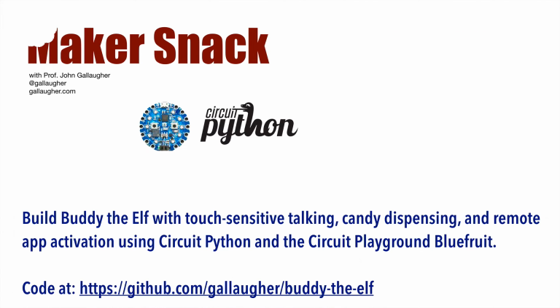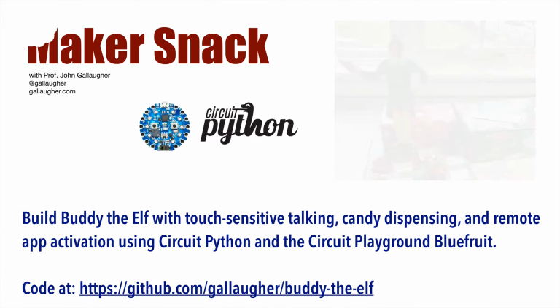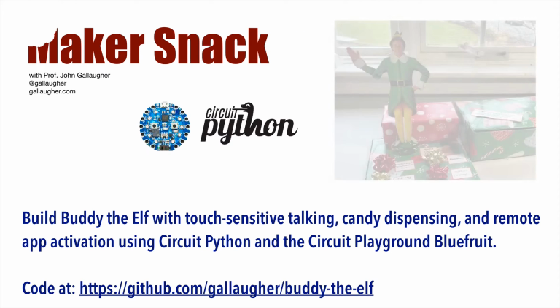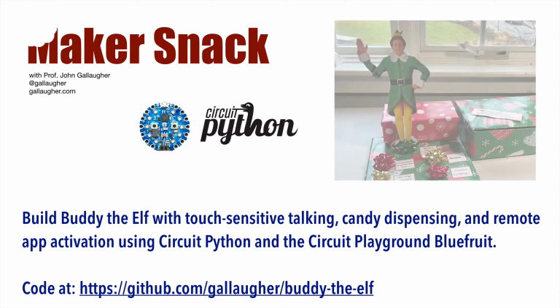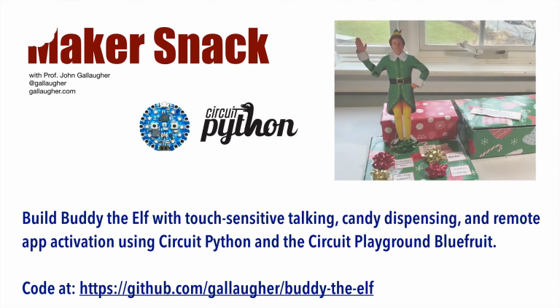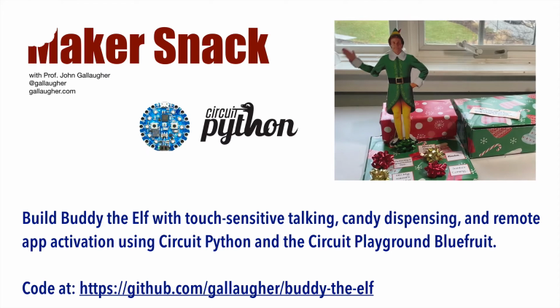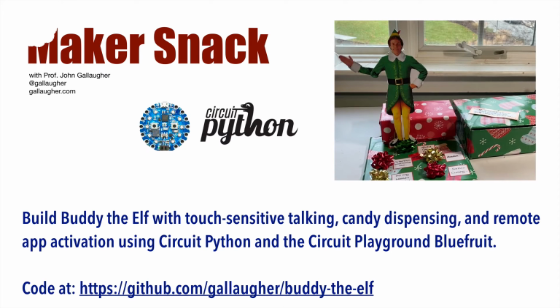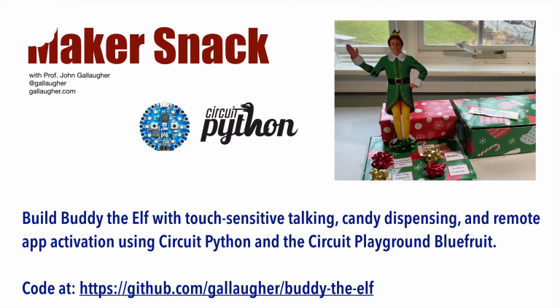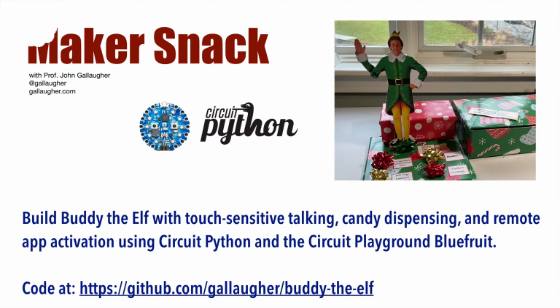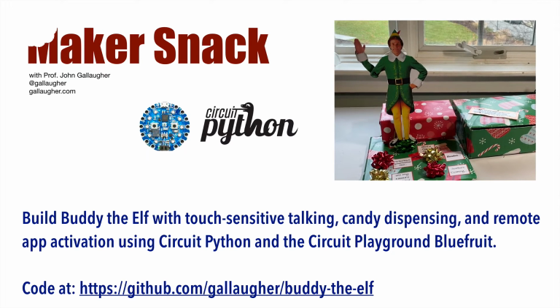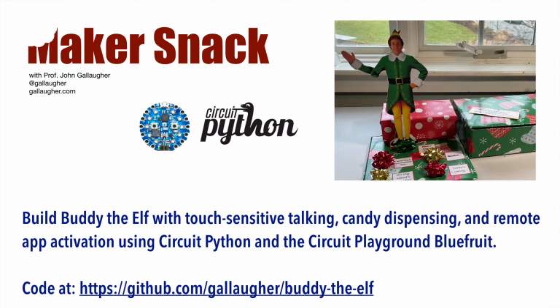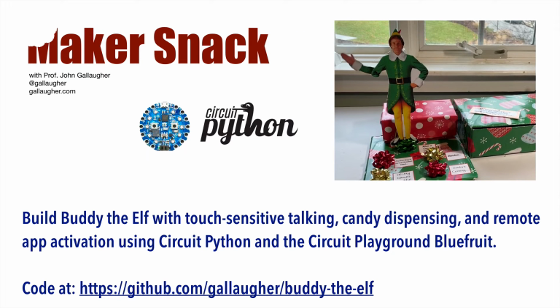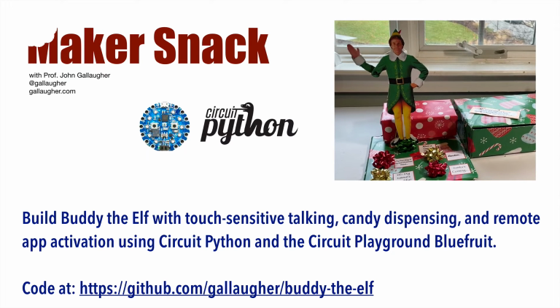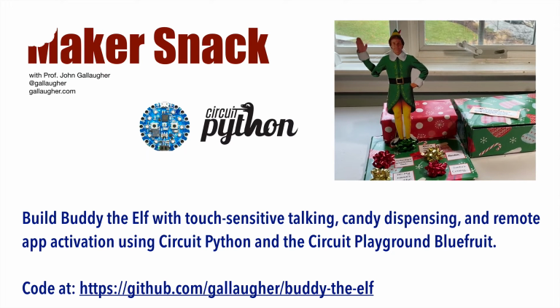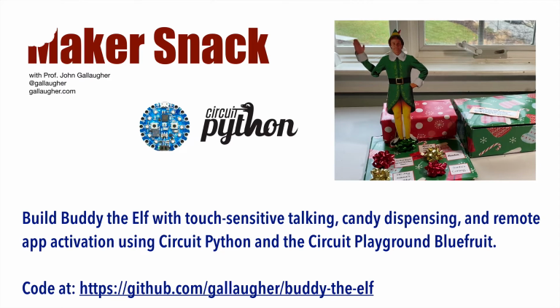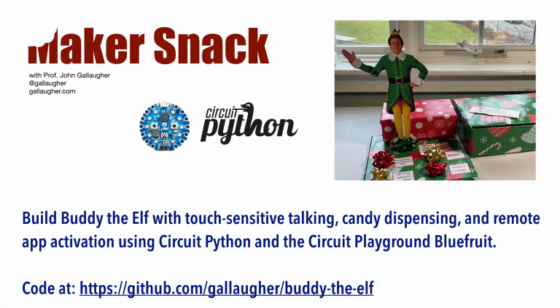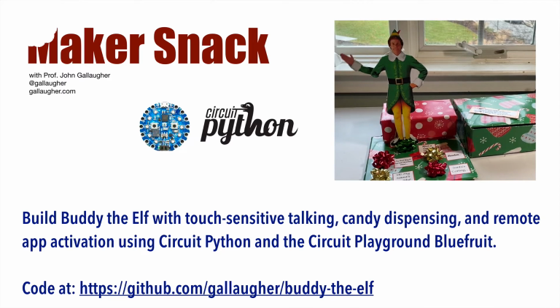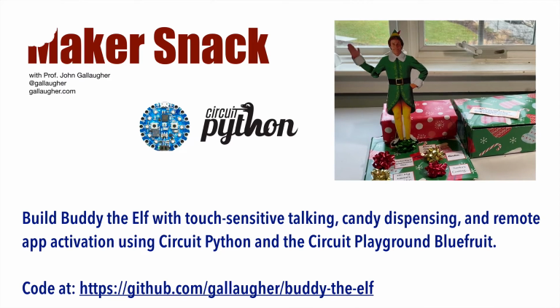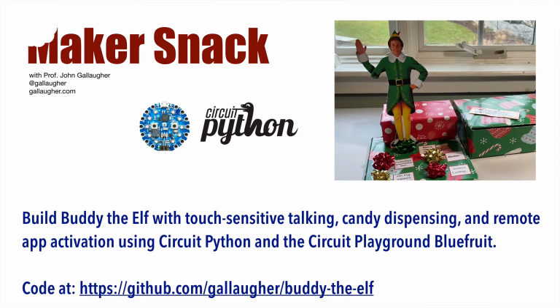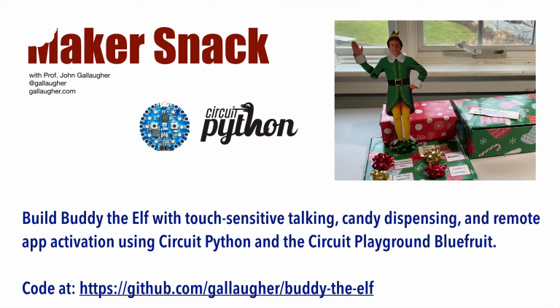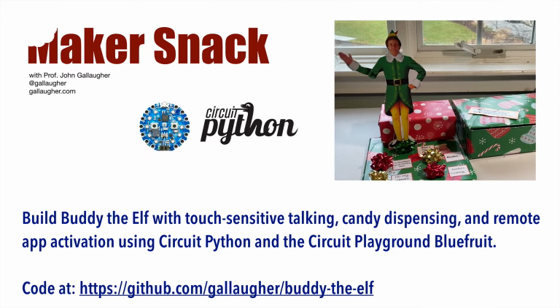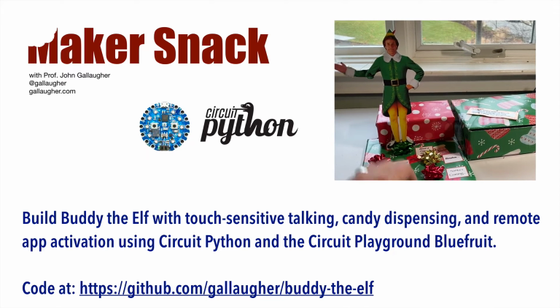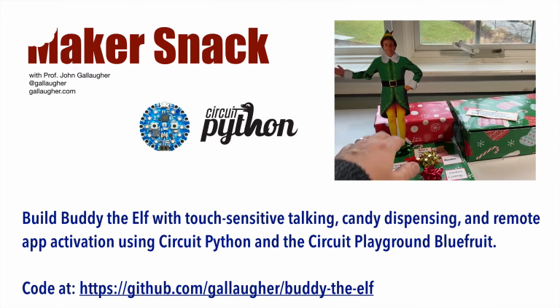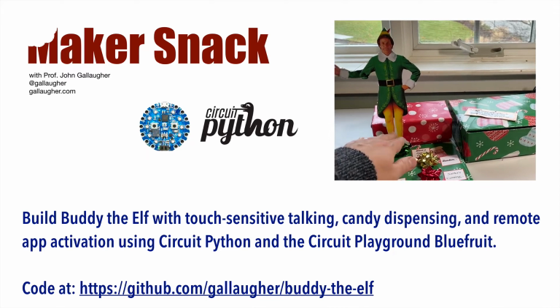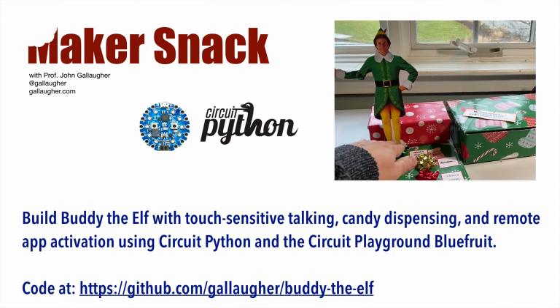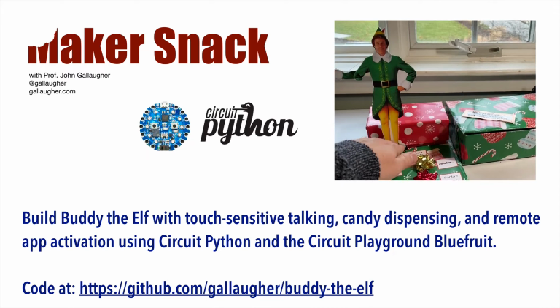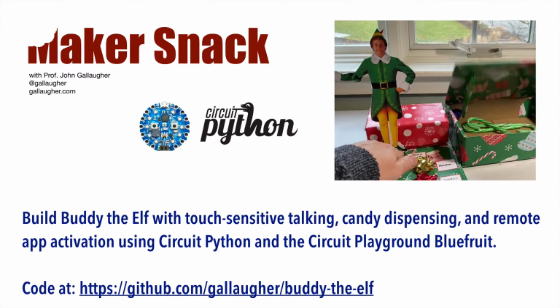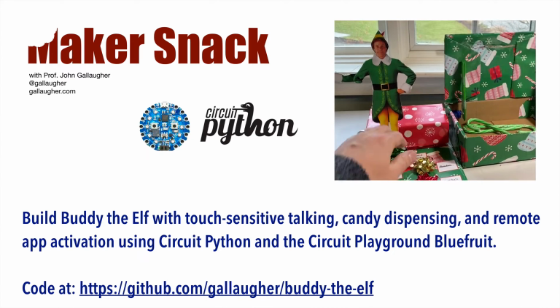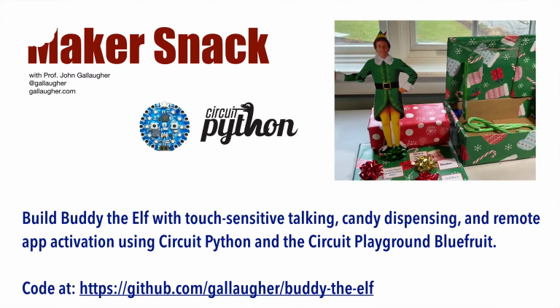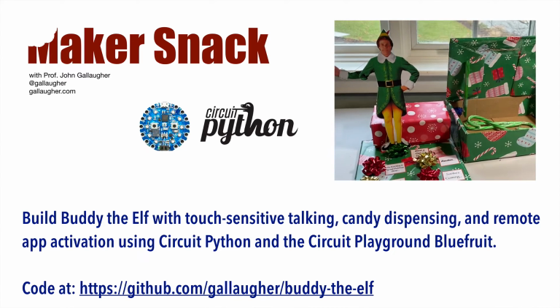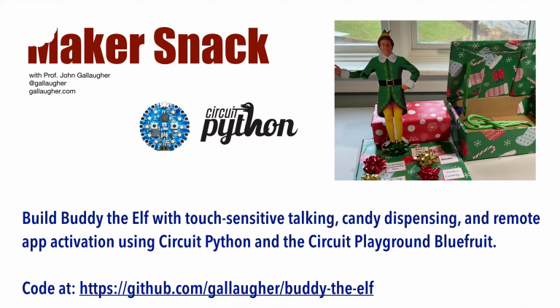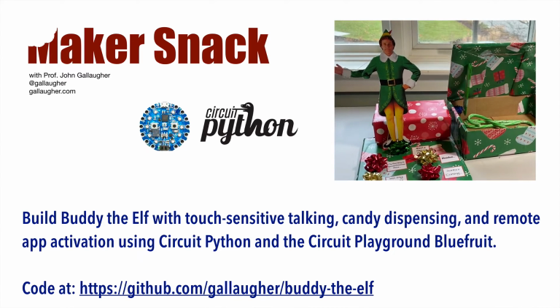Build your own Buddy the Elf with touch-sensitive talking, candy dispensing, and remote app activation using CircuitPython and the Circuit Playground Blue Fruit.